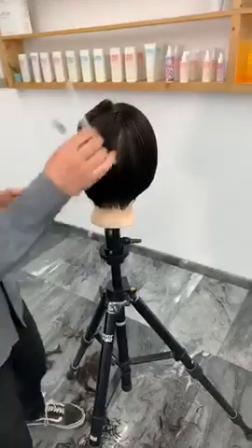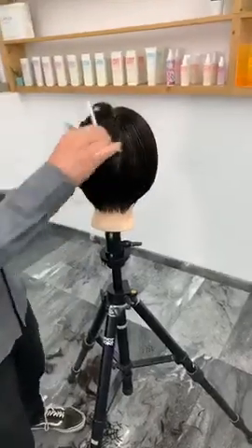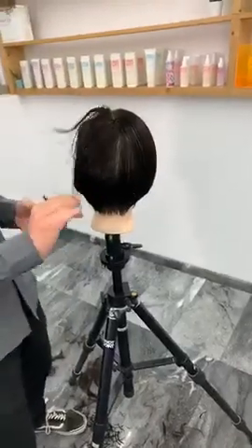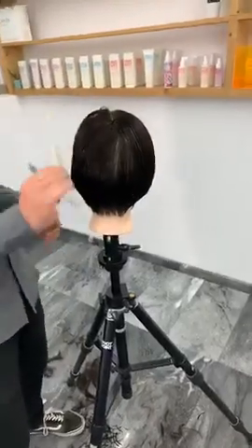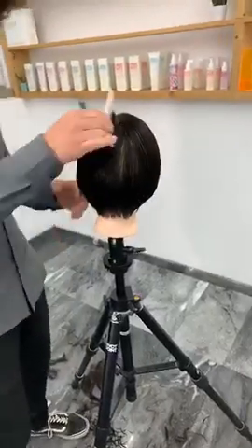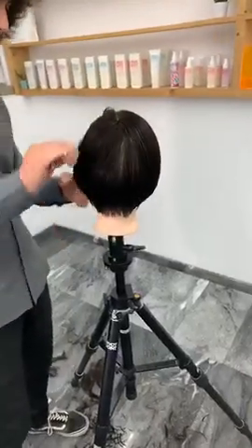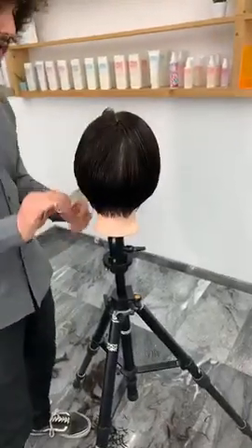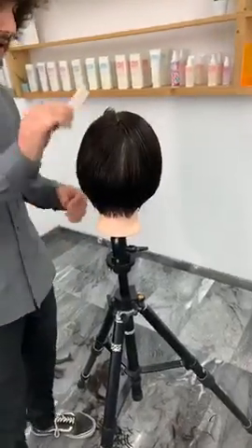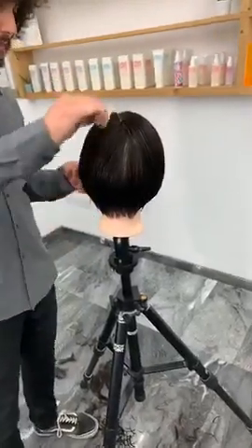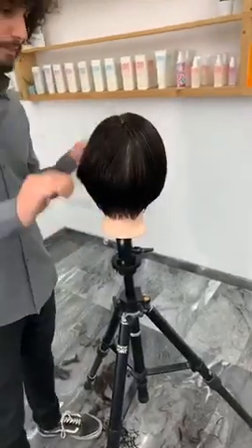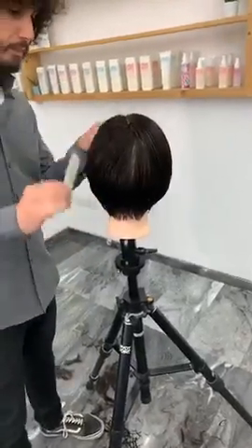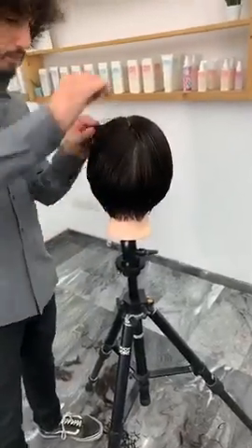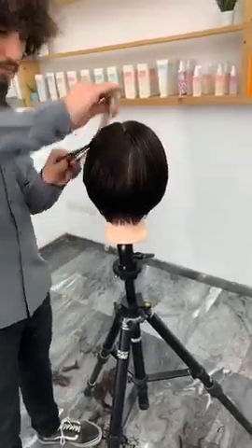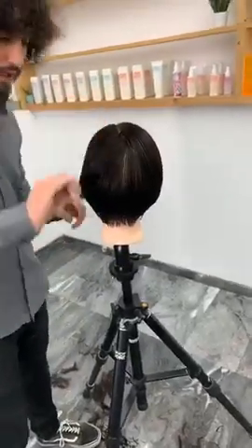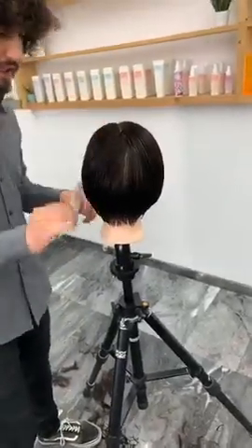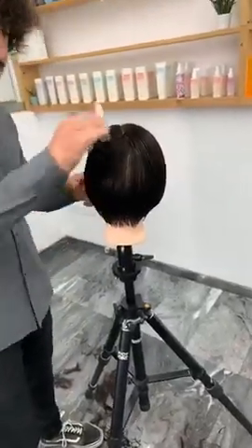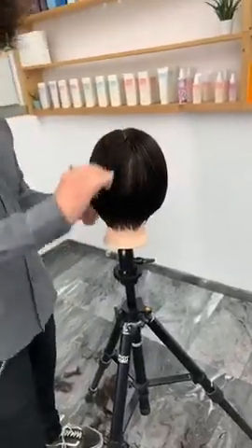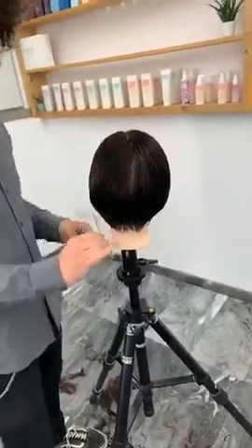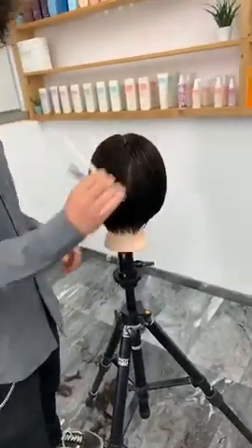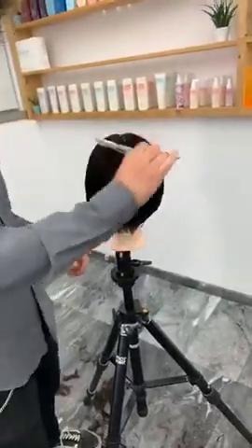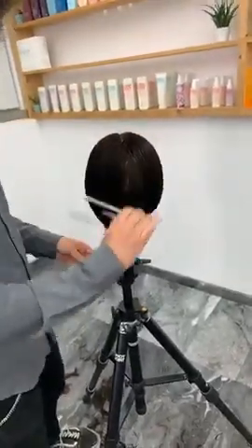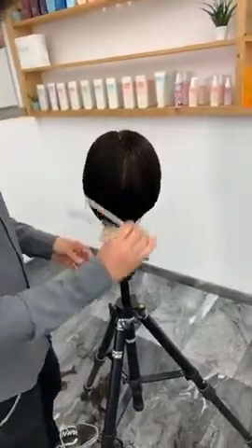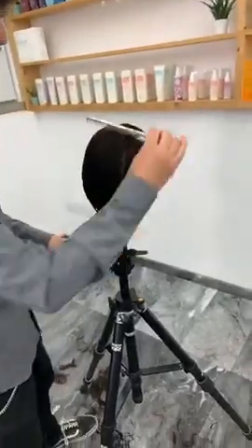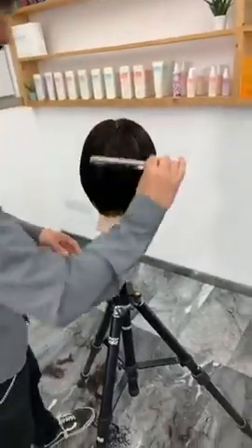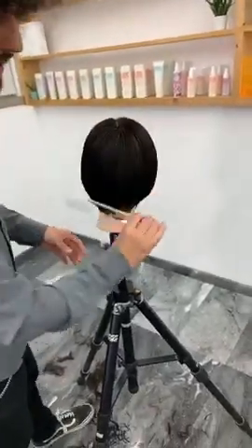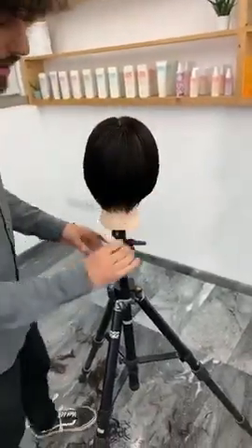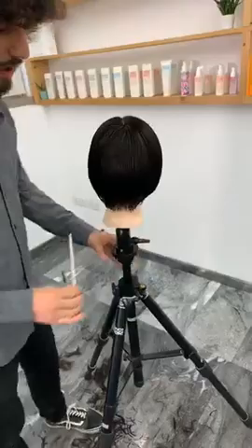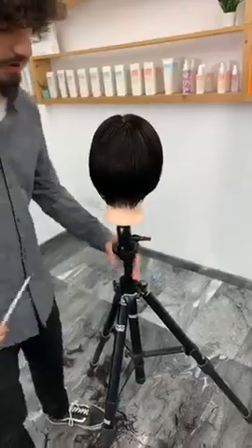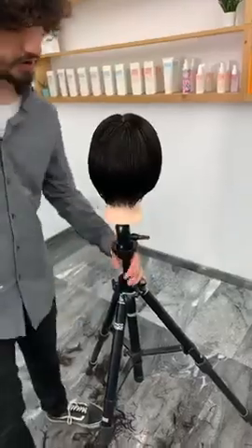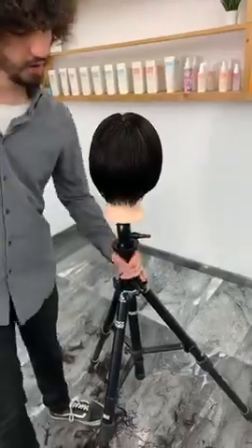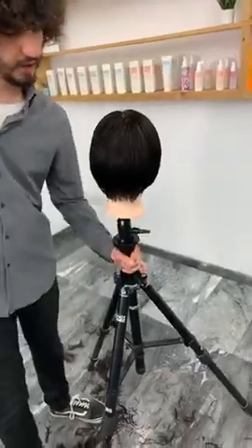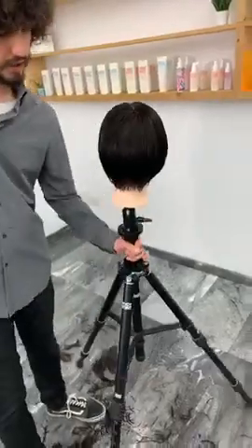How long does this haircut take? This haircut can be done very quickly.